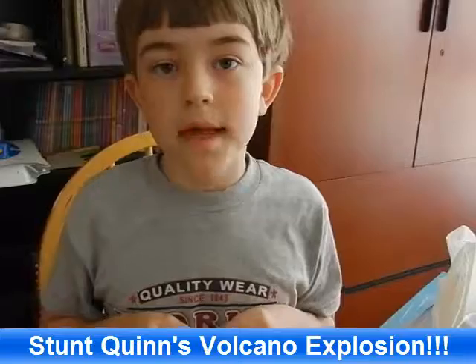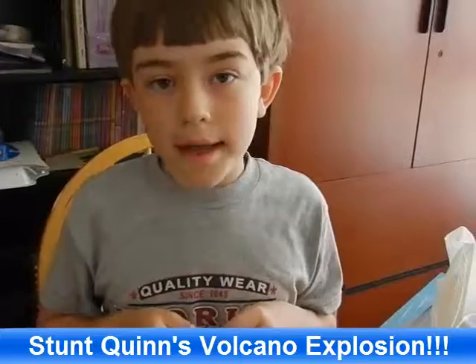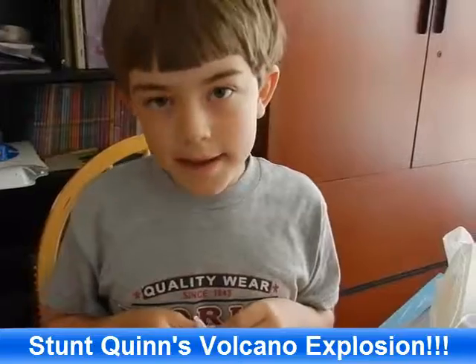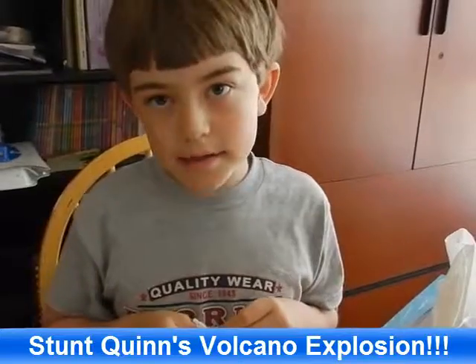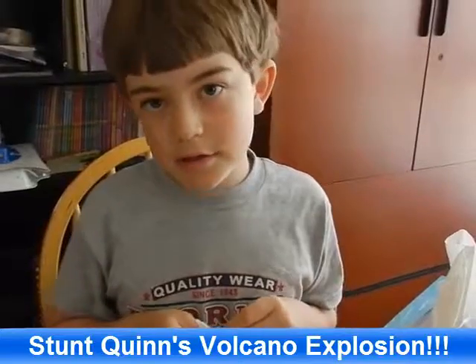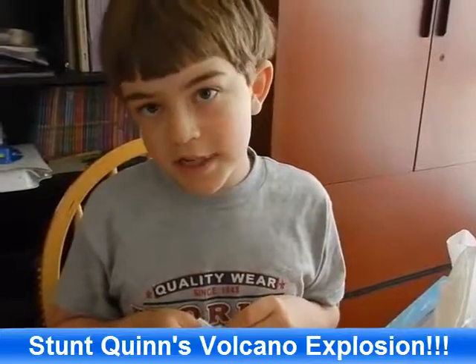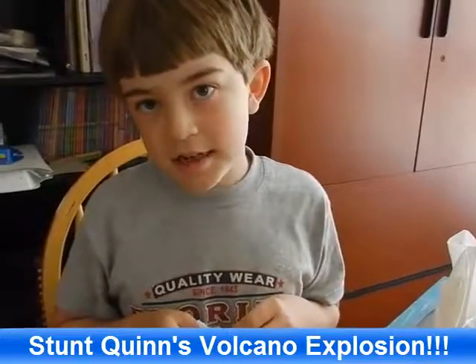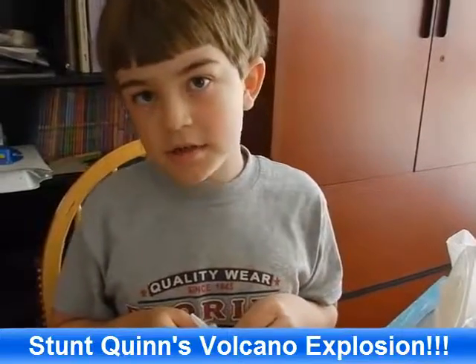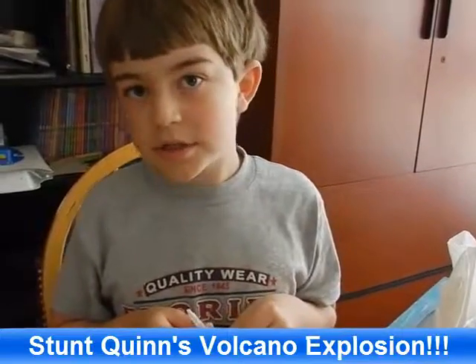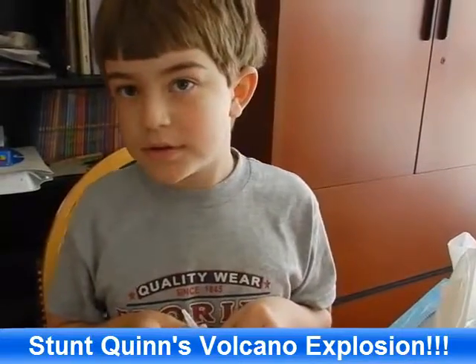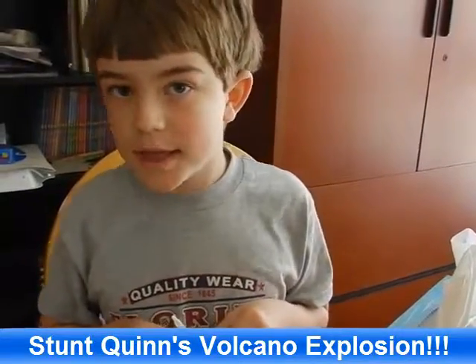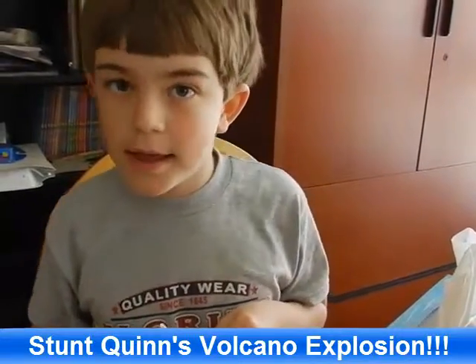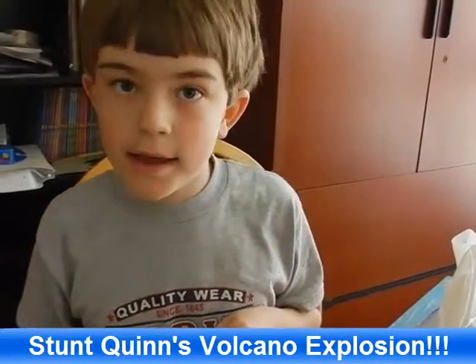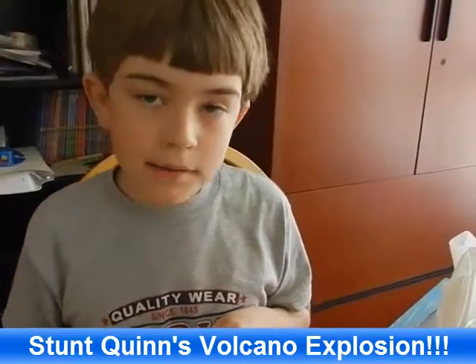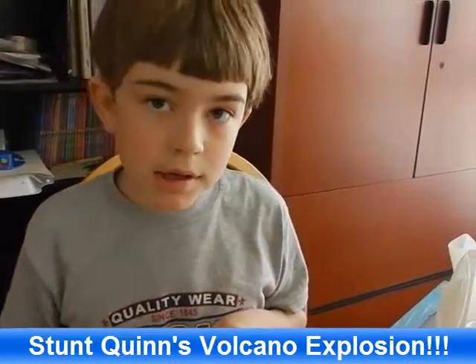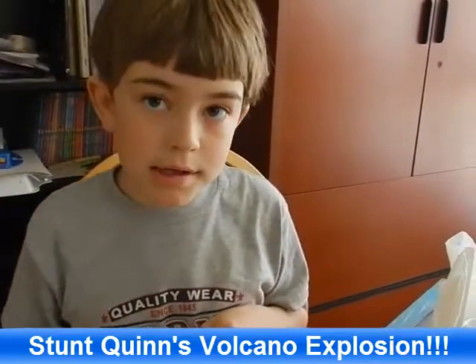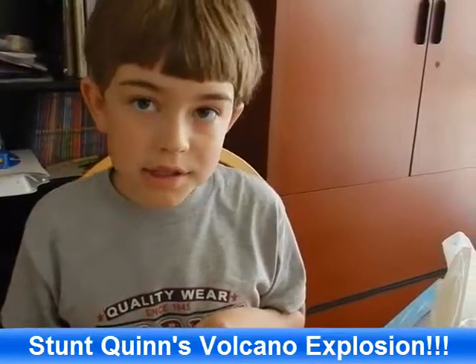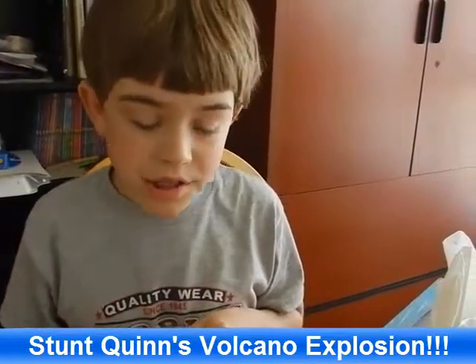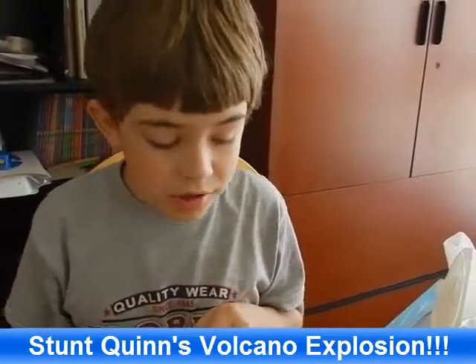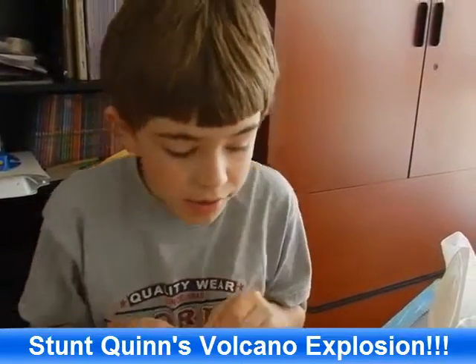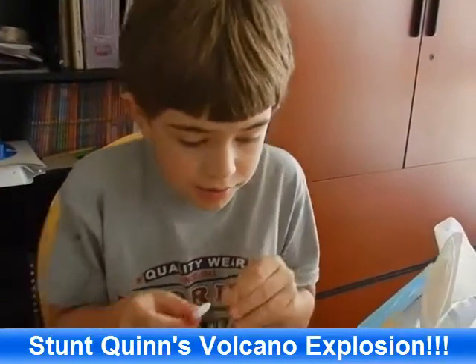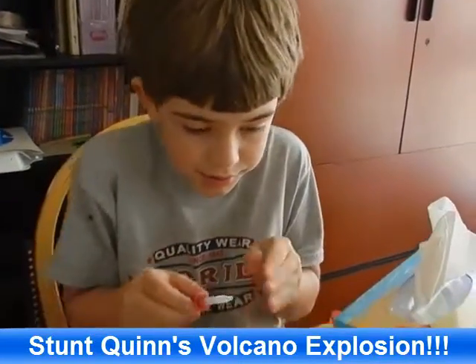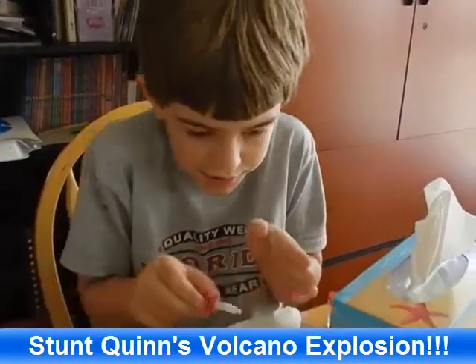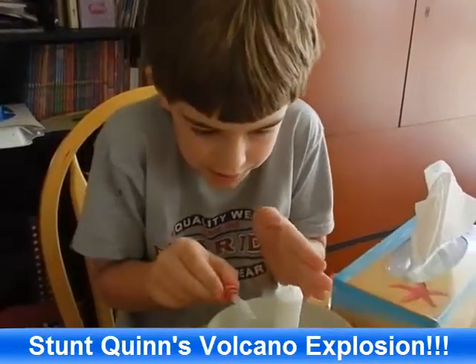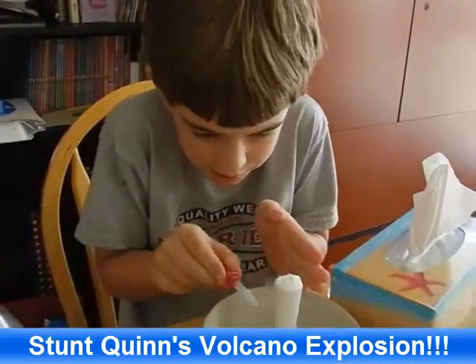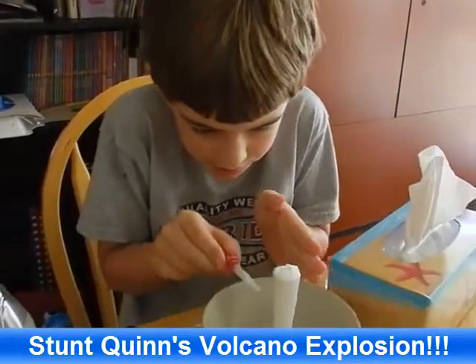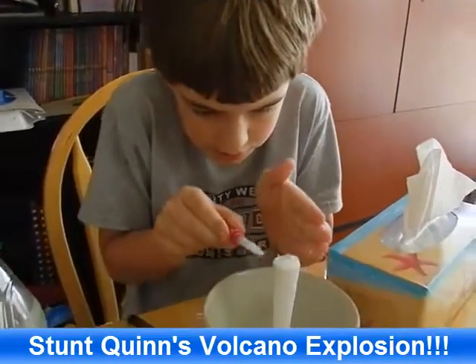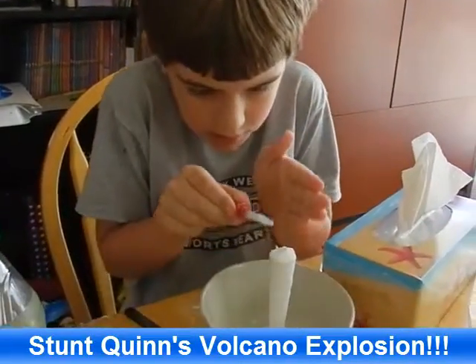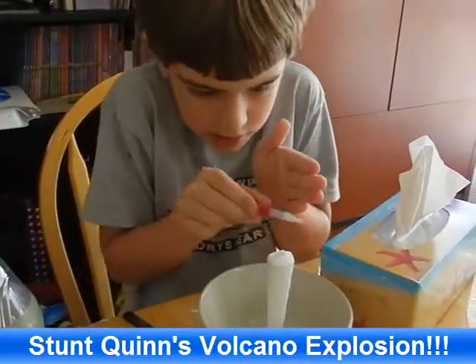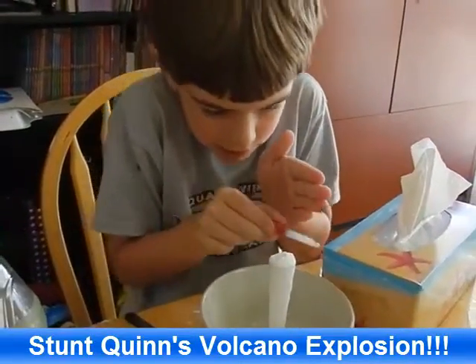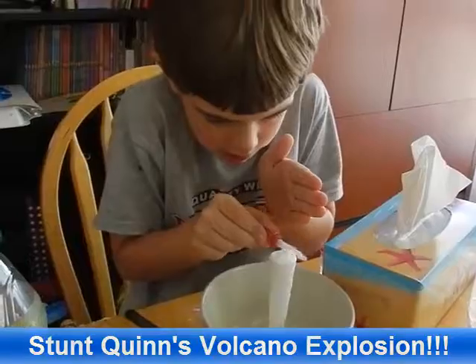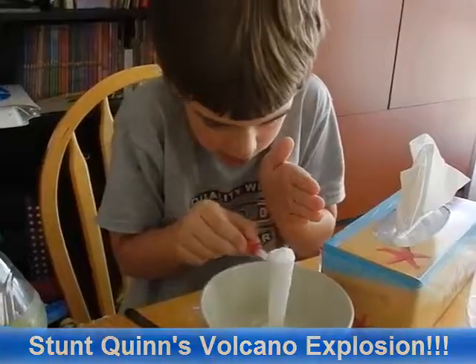Hi guys, Quinn here. Today I'm going to show you this little volcano I made.